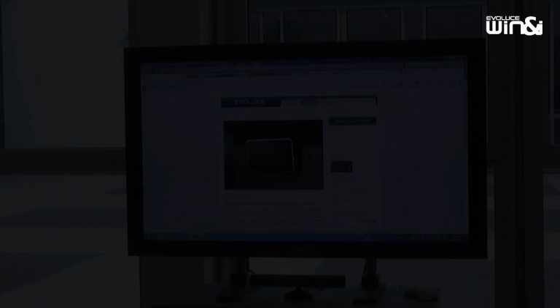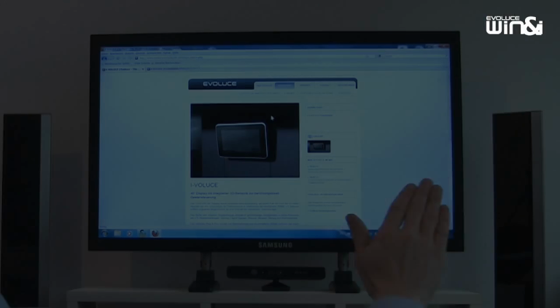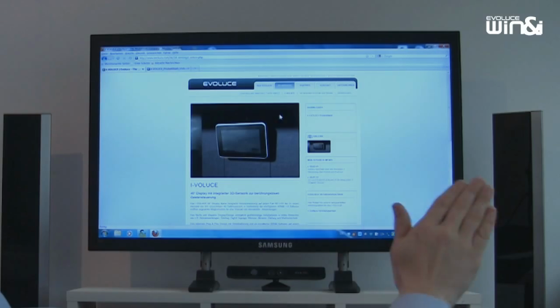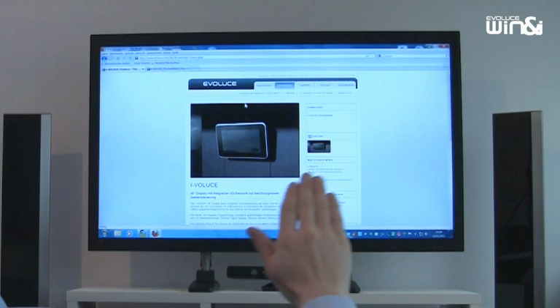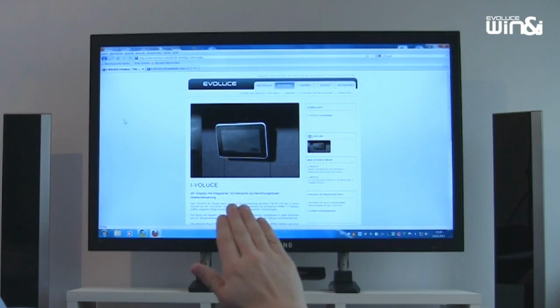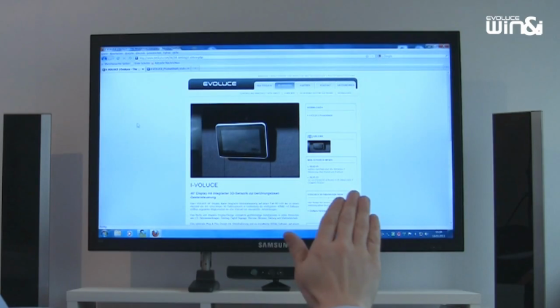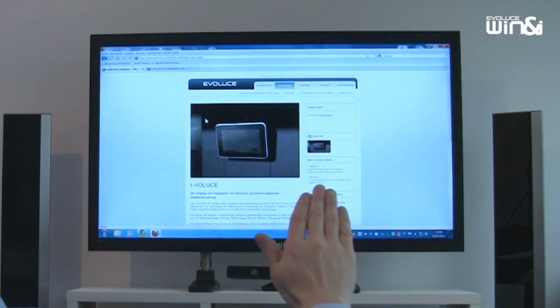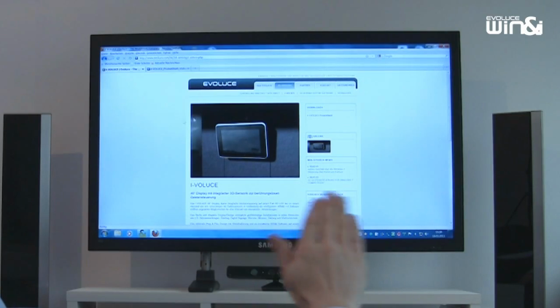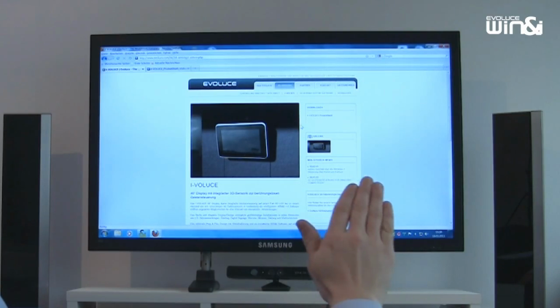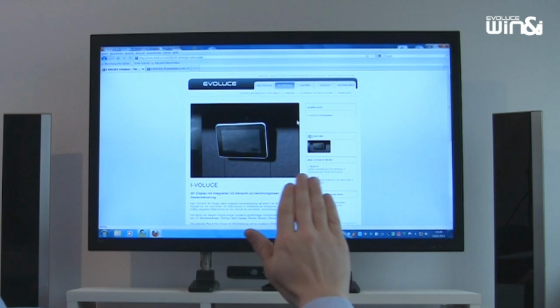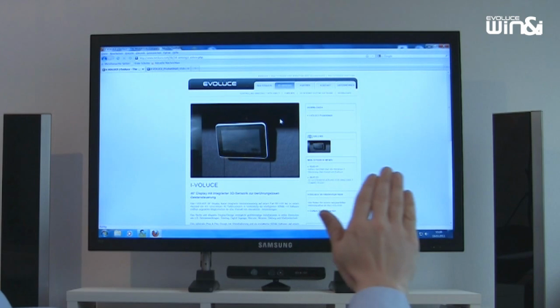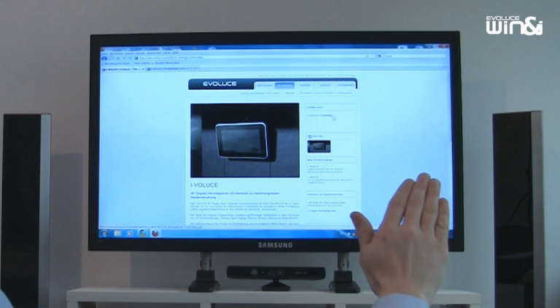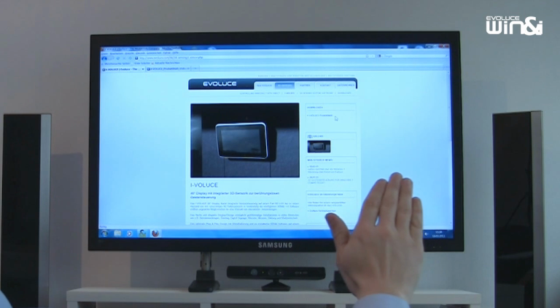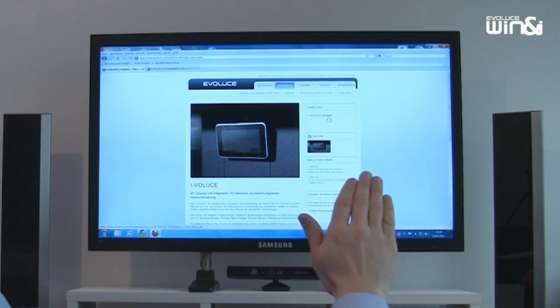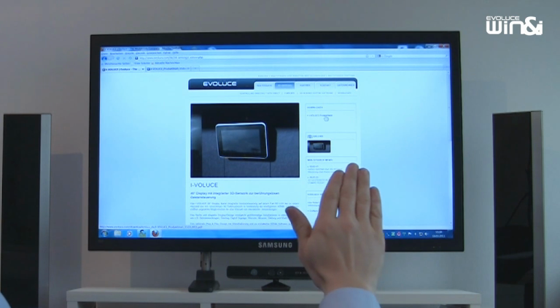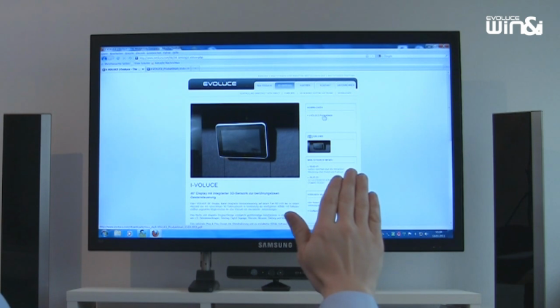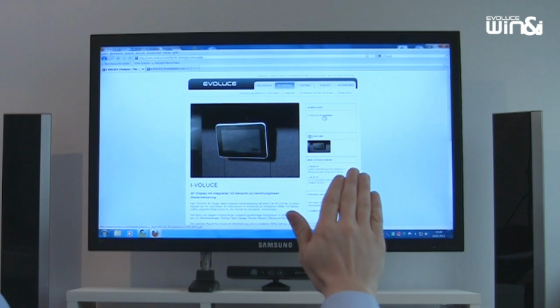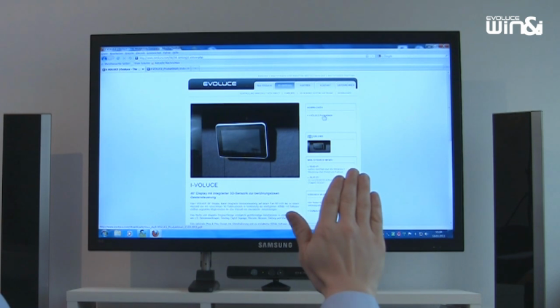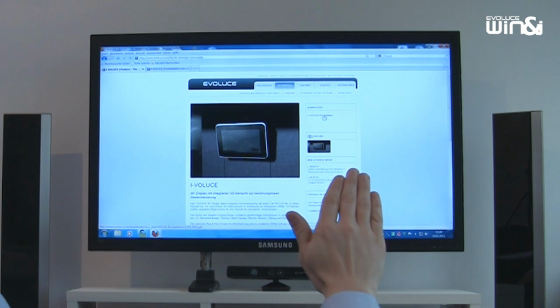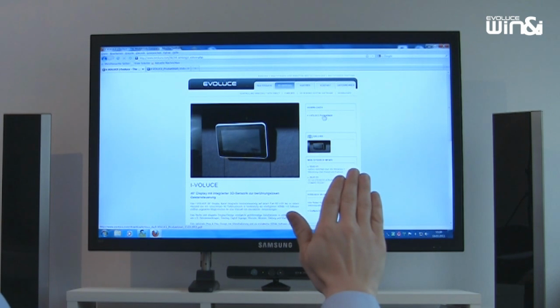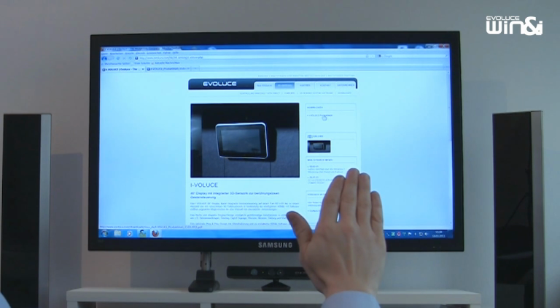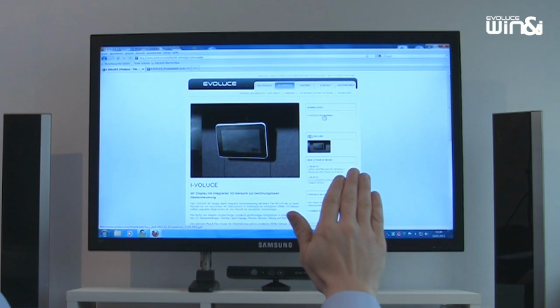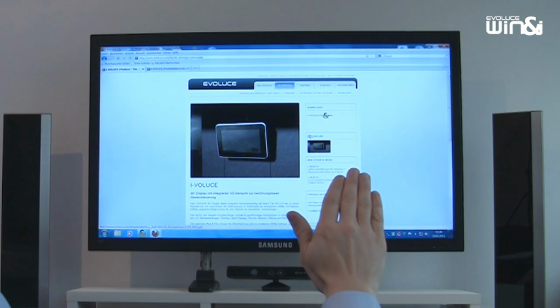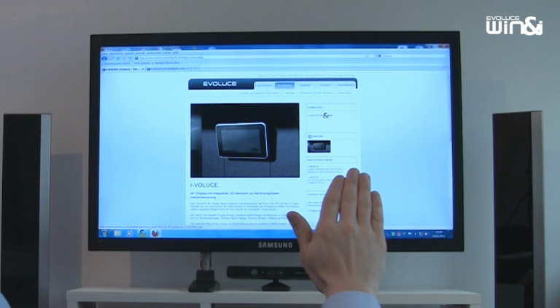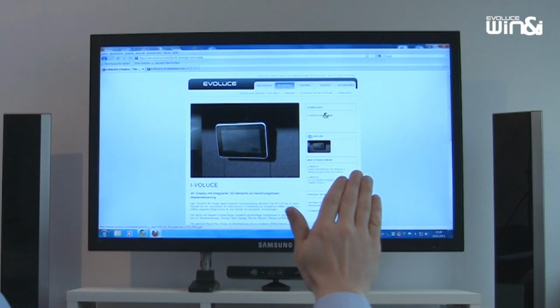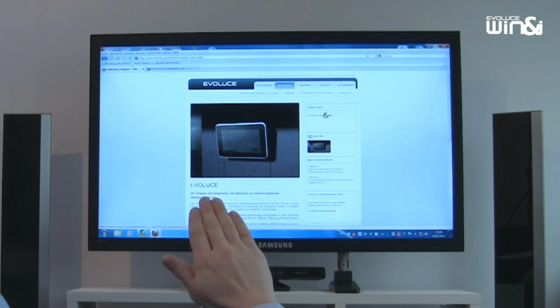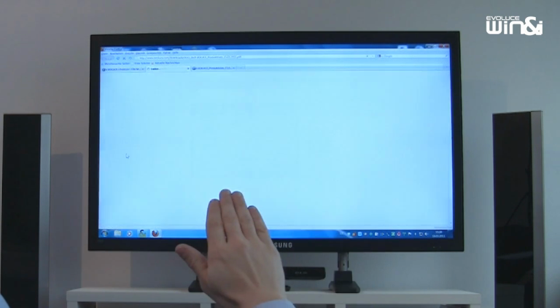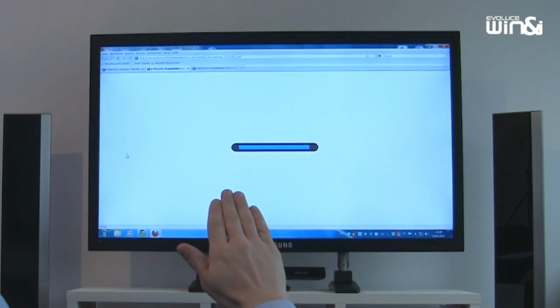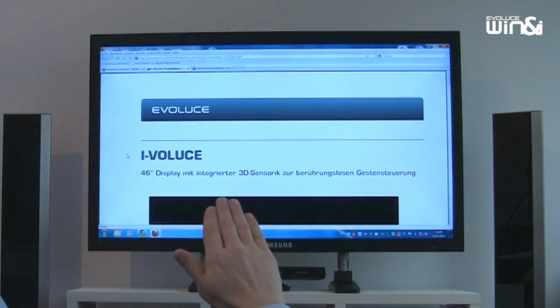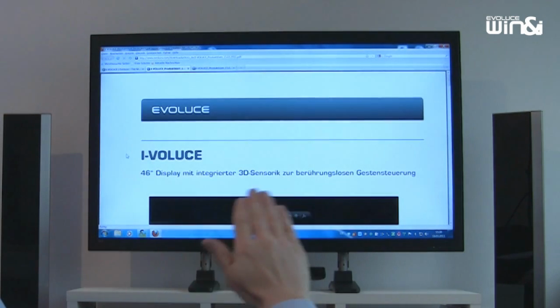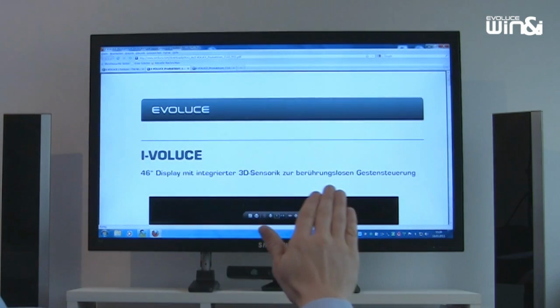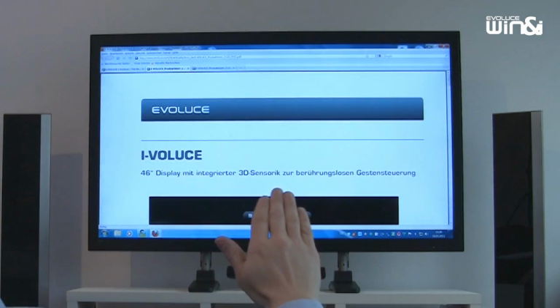Point the palm of your hand towards the screen and move the cursor by moving your hand. The software will recognize you.